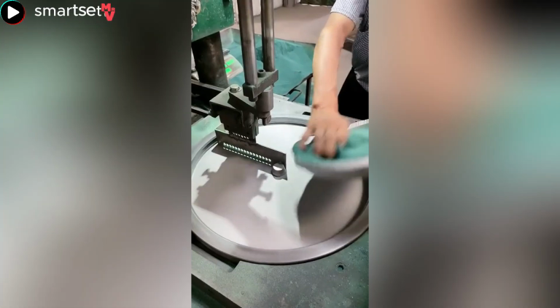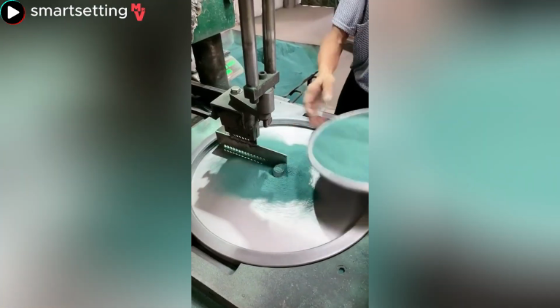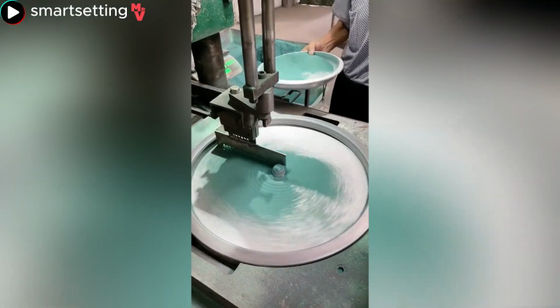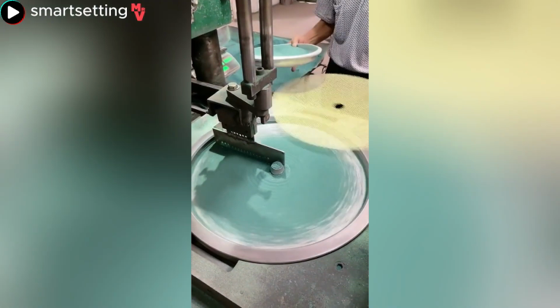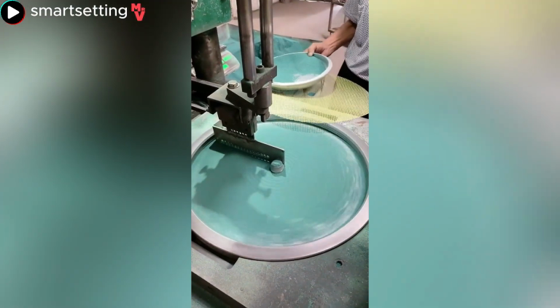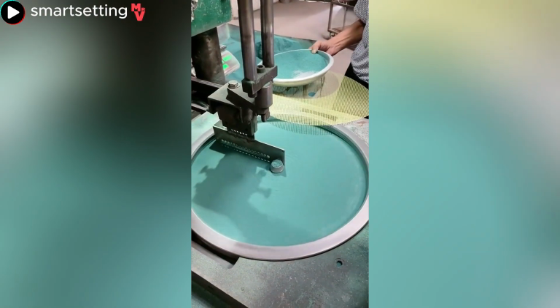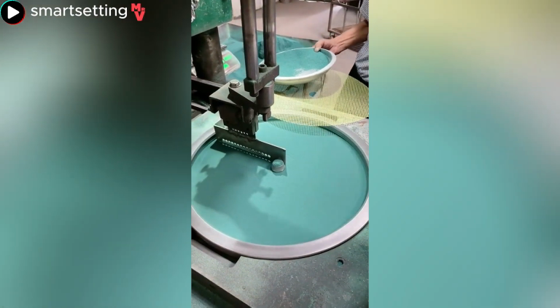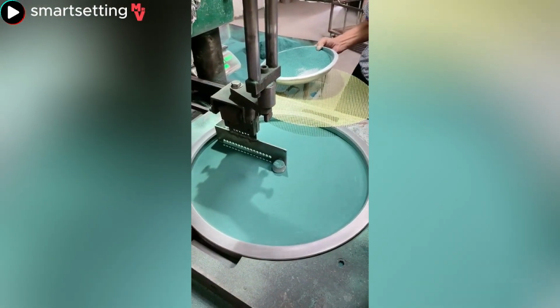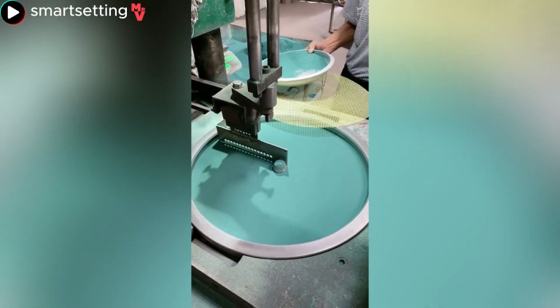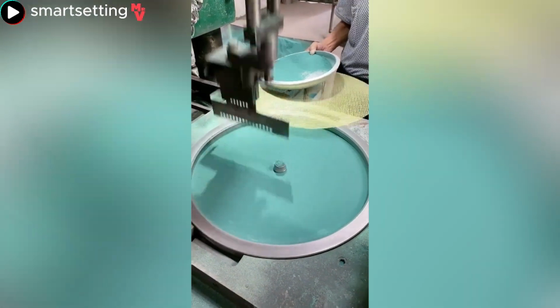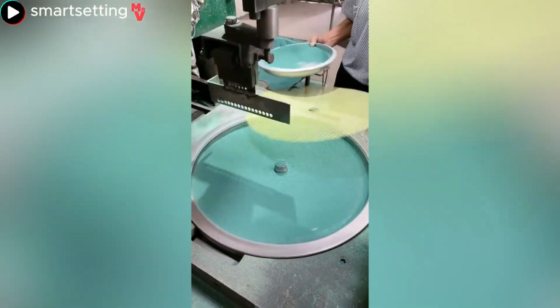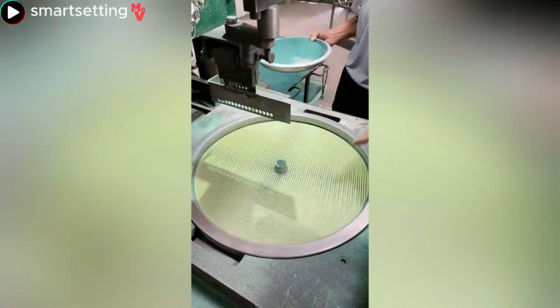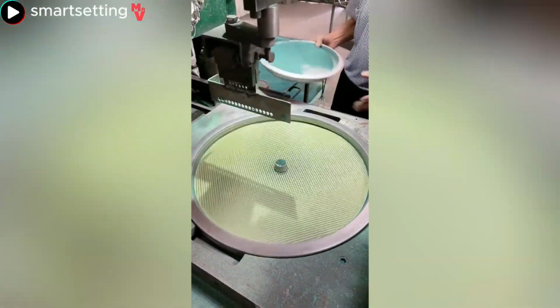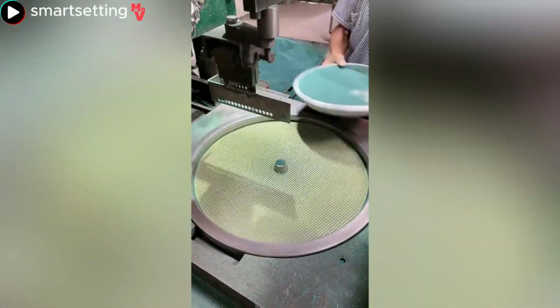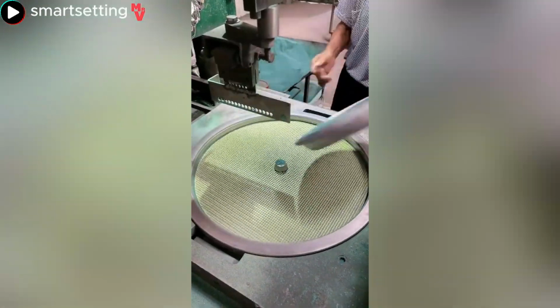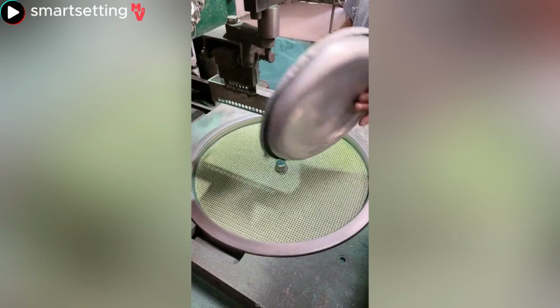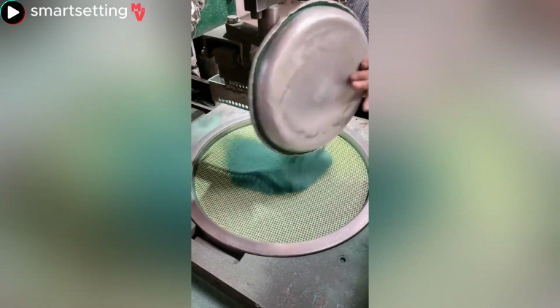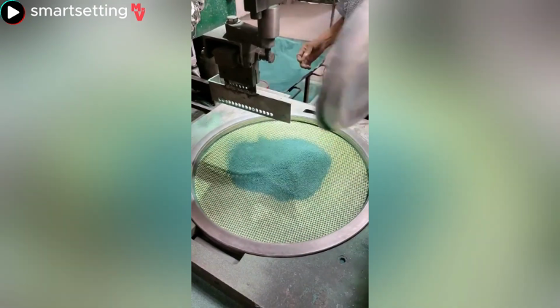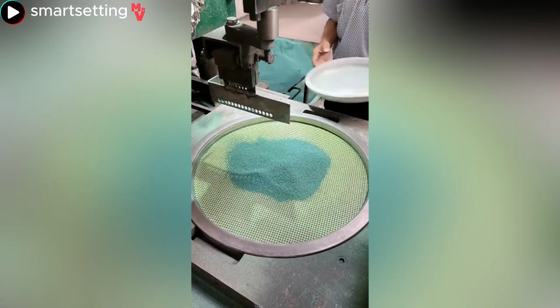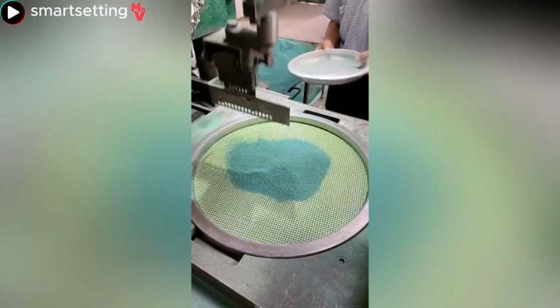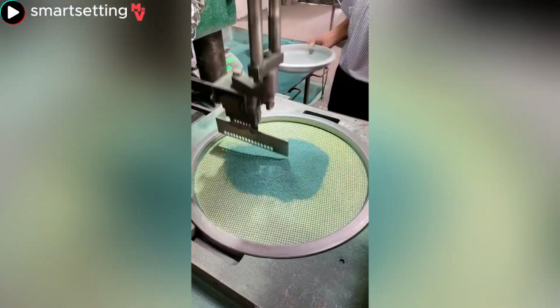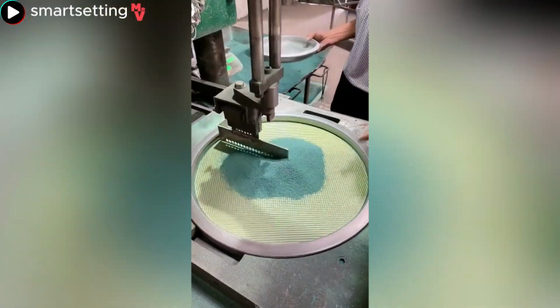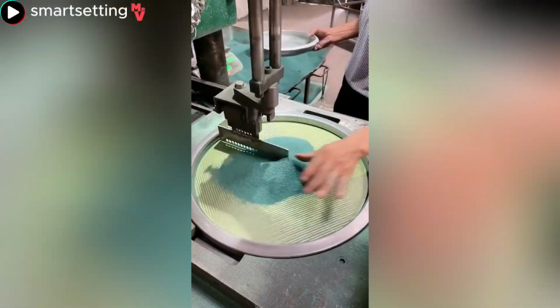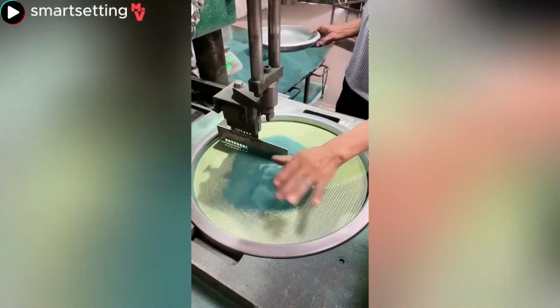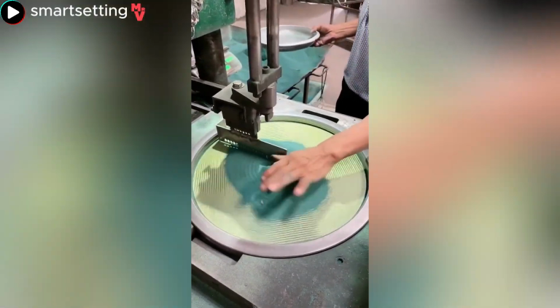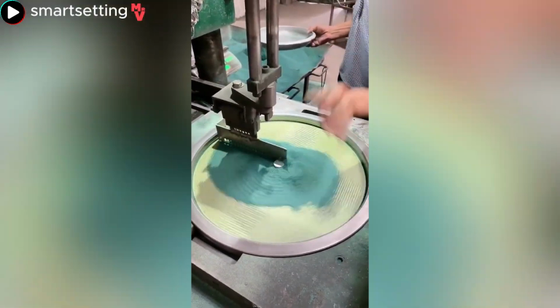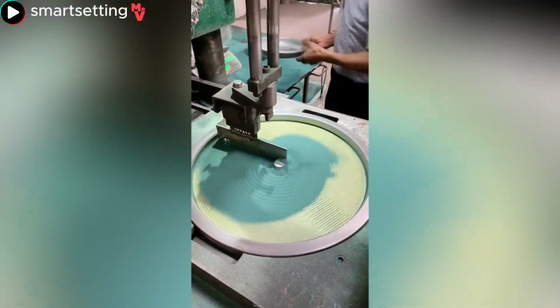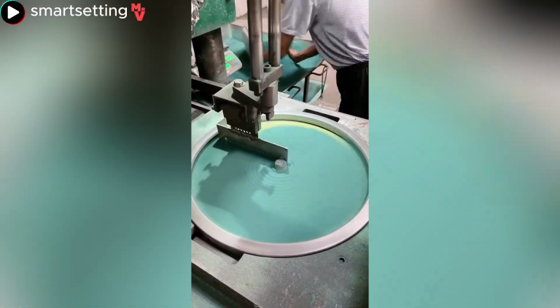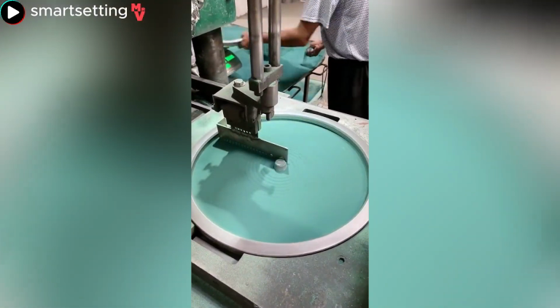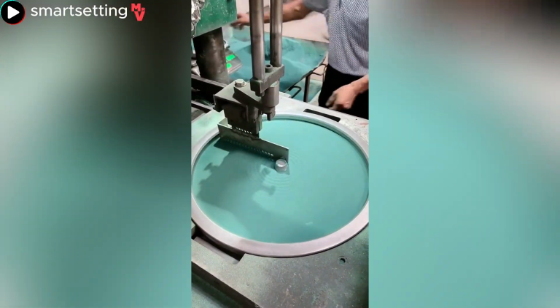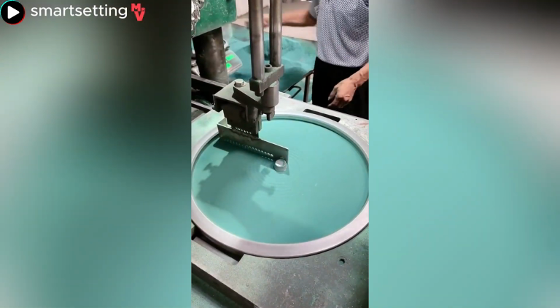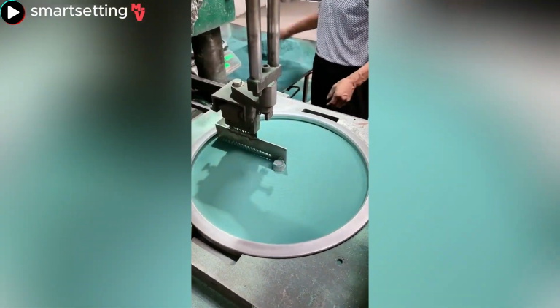Here's how an angle grinder cutting disc is created. This production process requires the proper sequence.